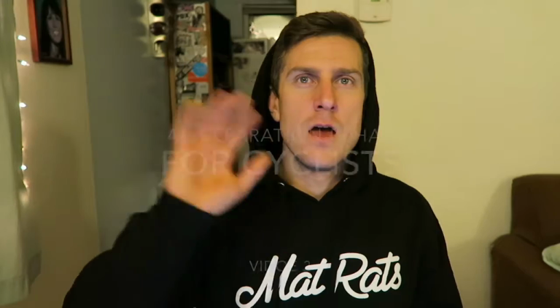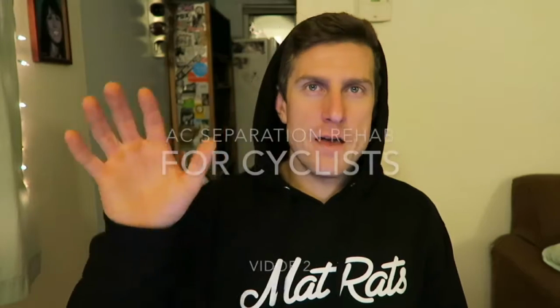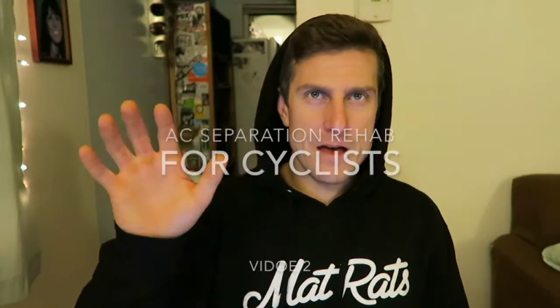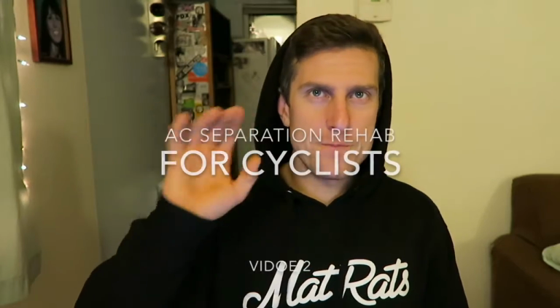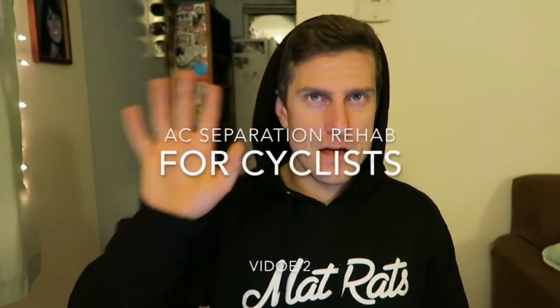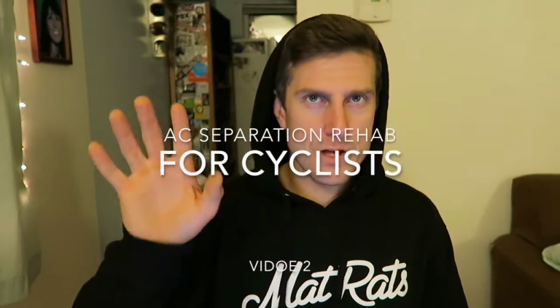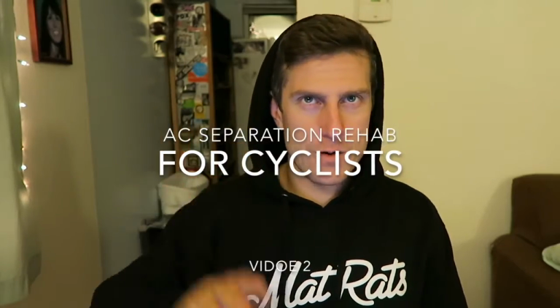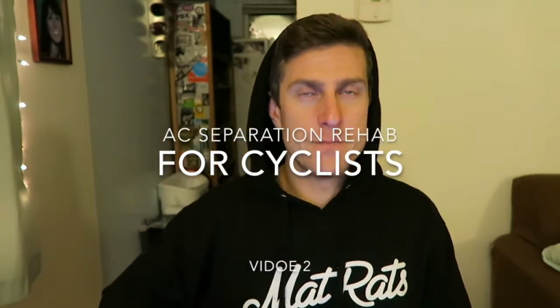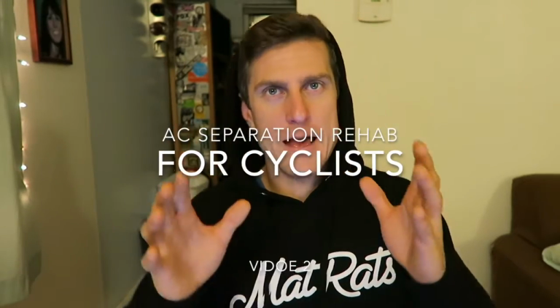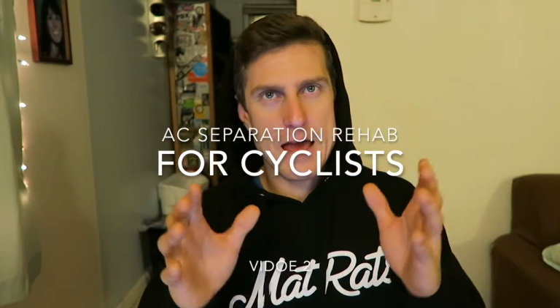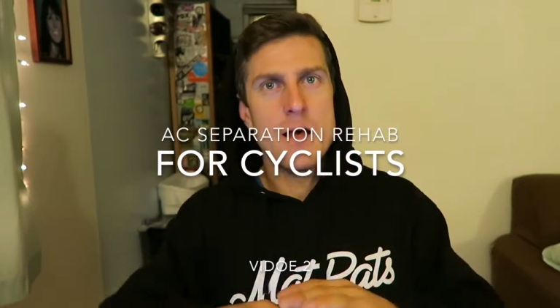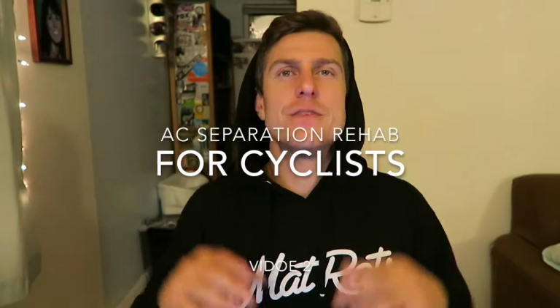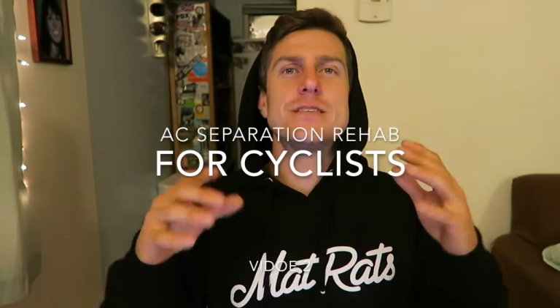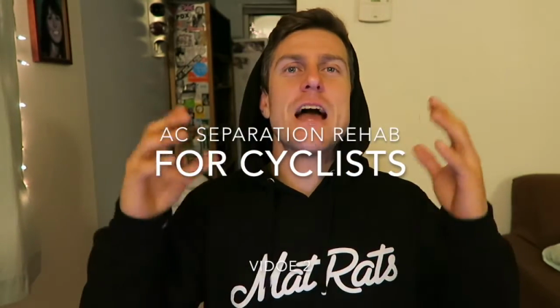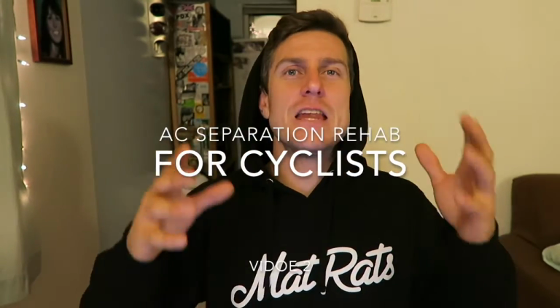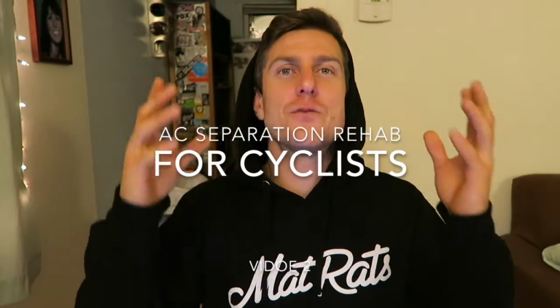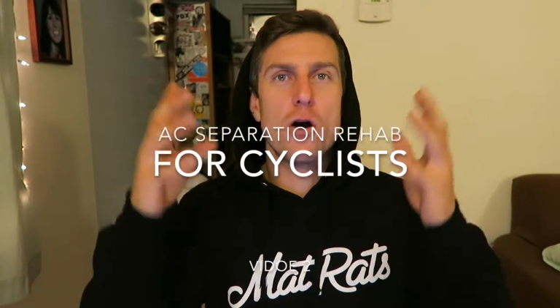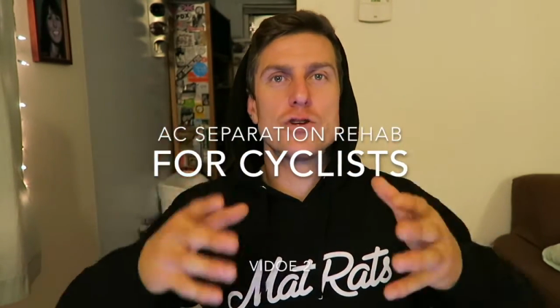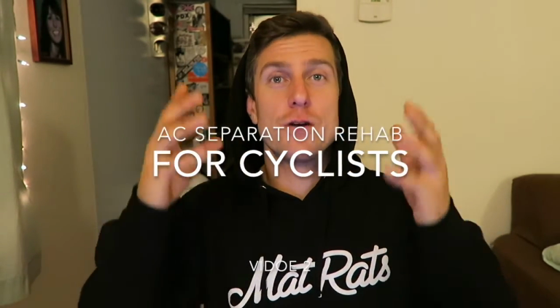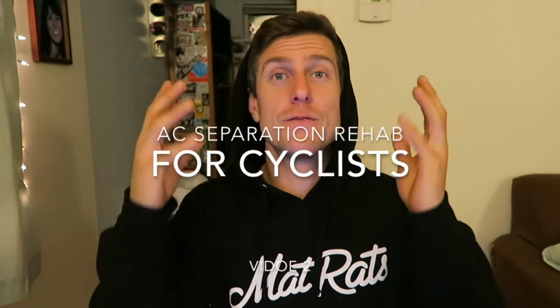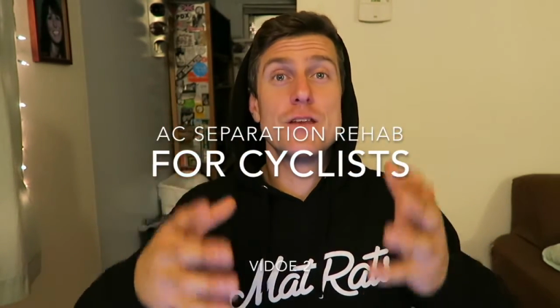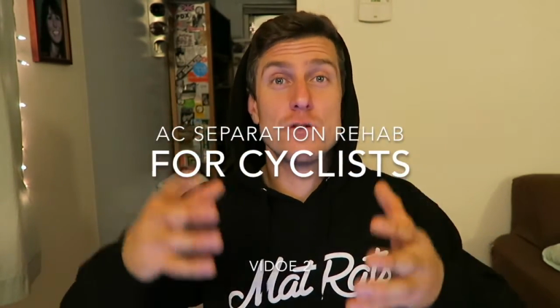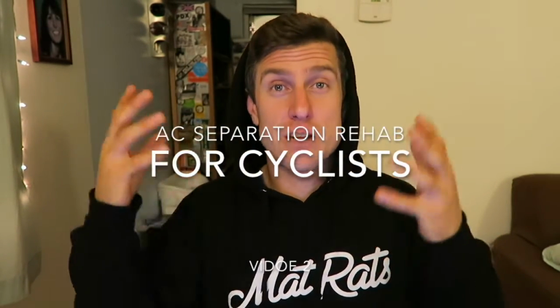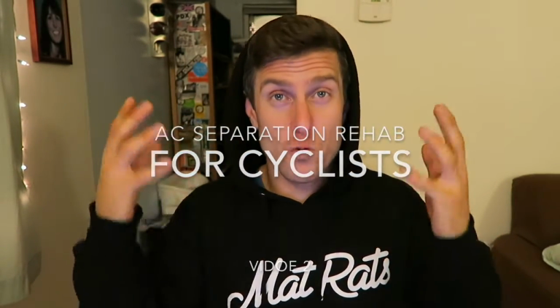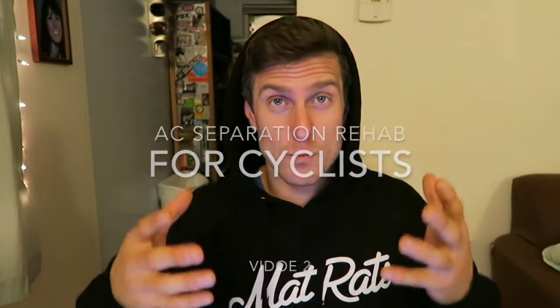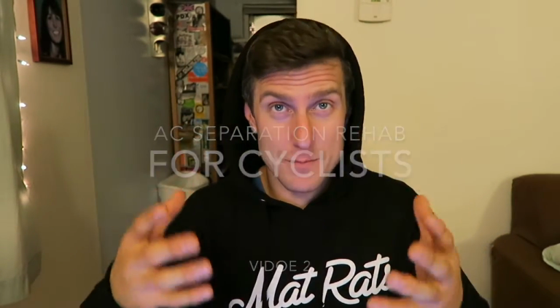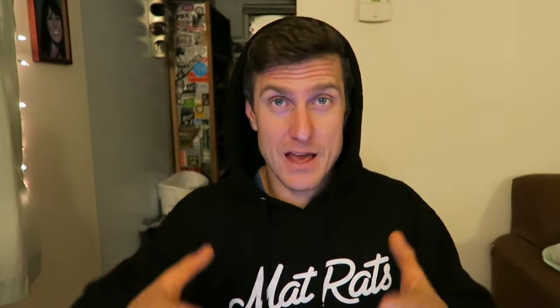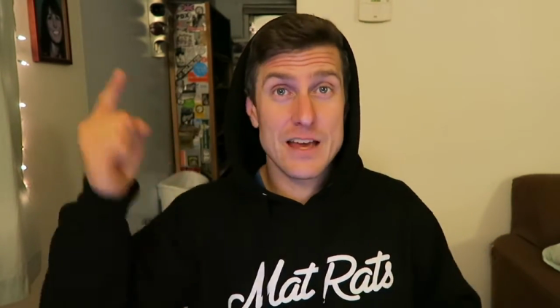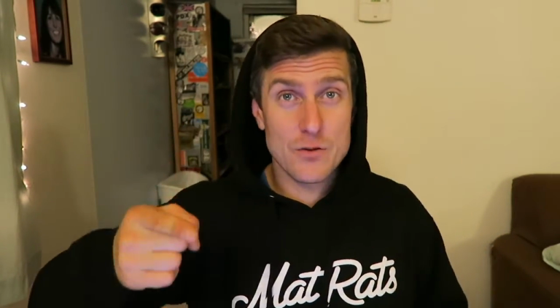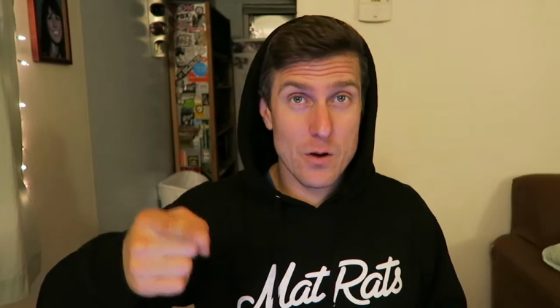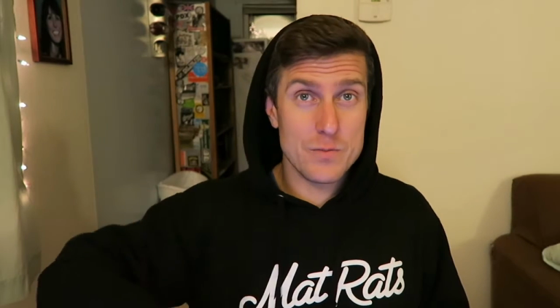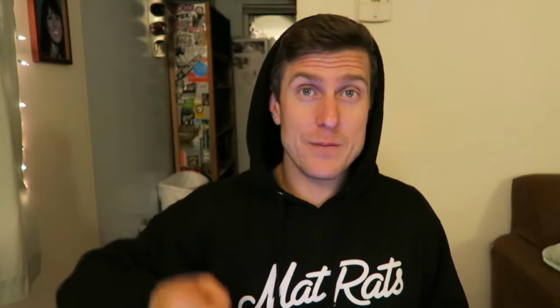Hey fam, how's it going? Again, this is kind of a departure from the videos that I normally make. Thanks for bearing with me.